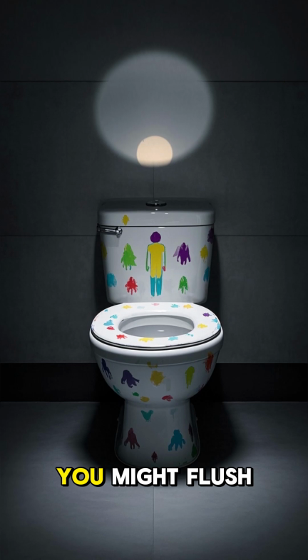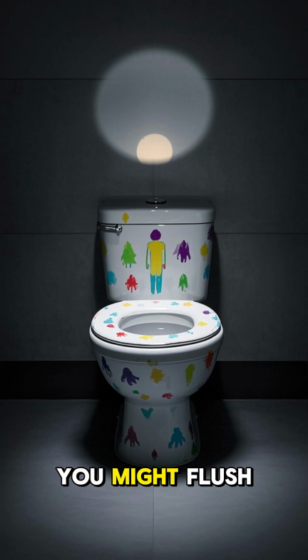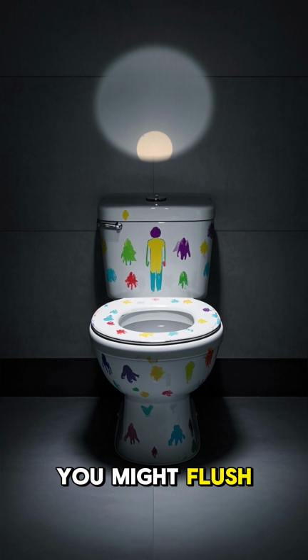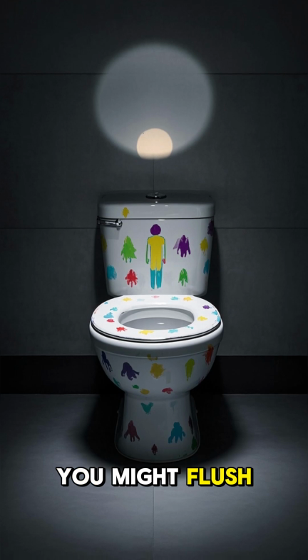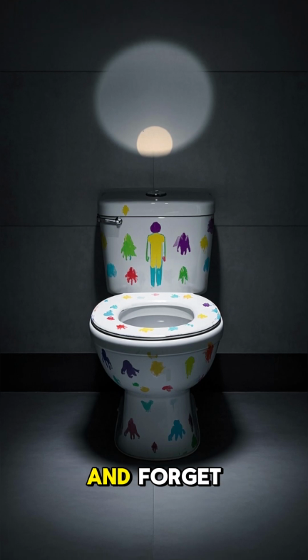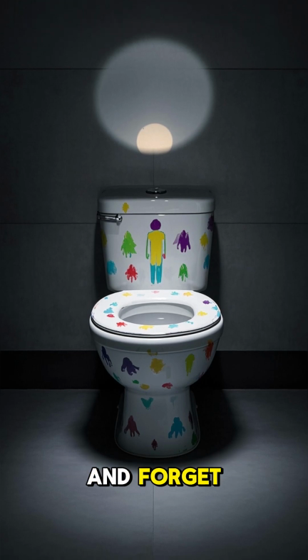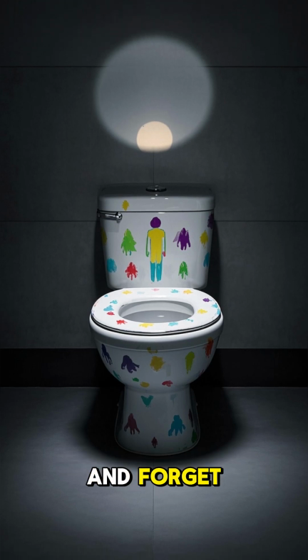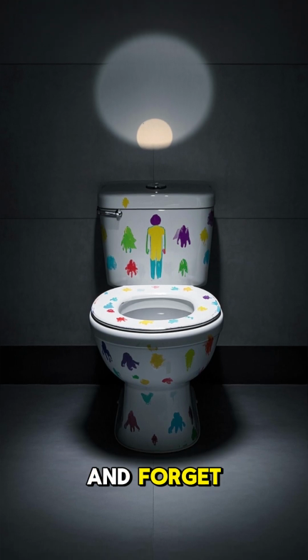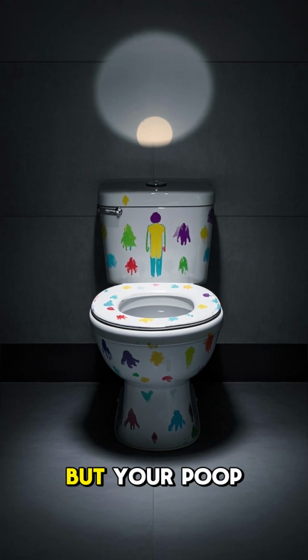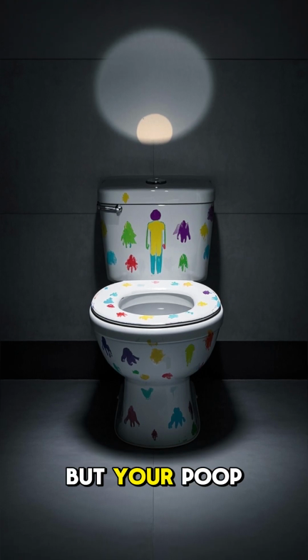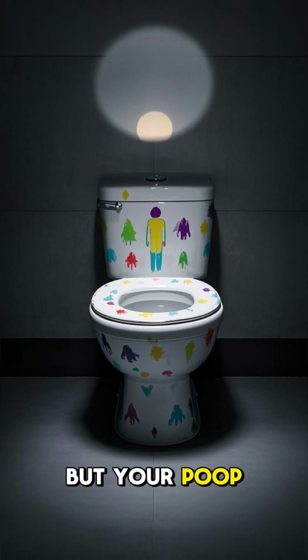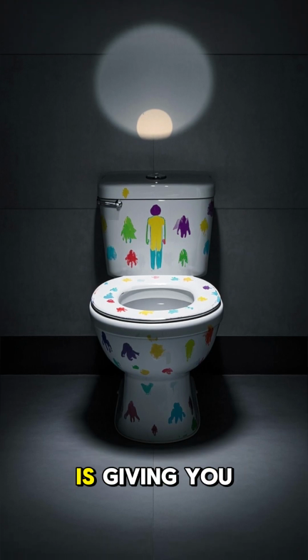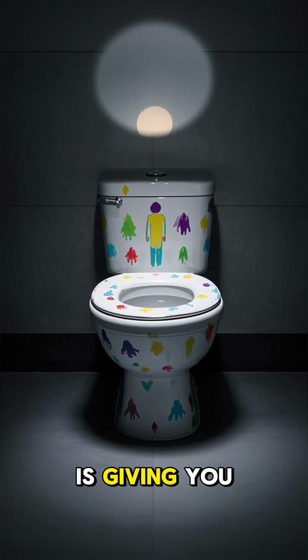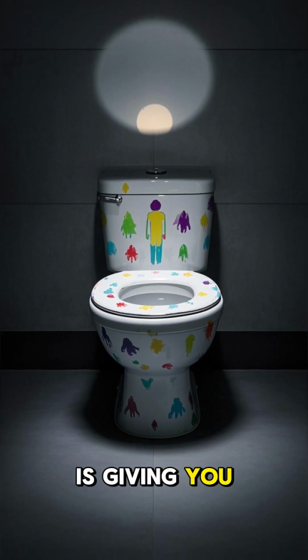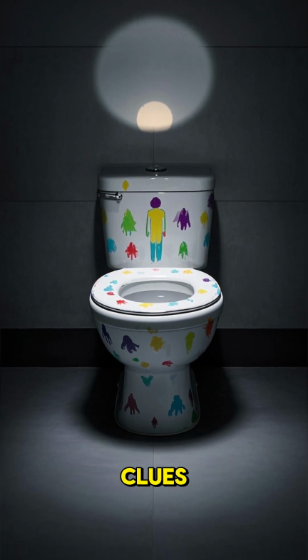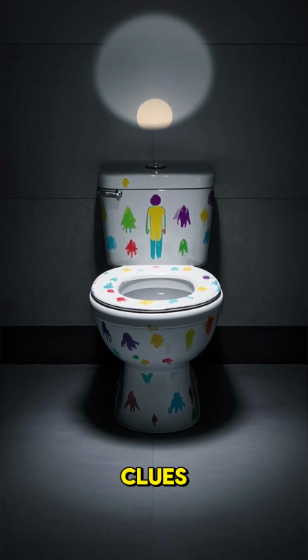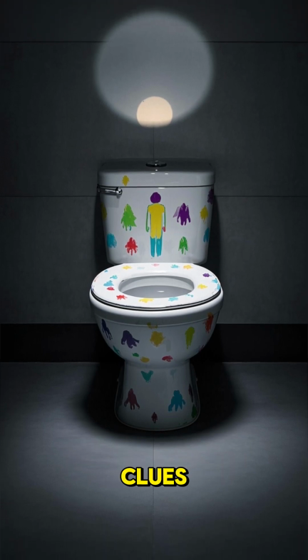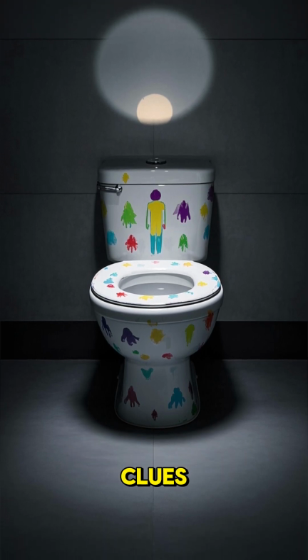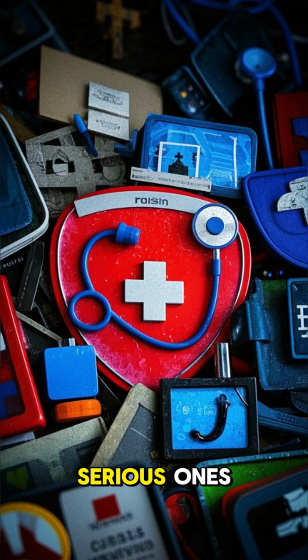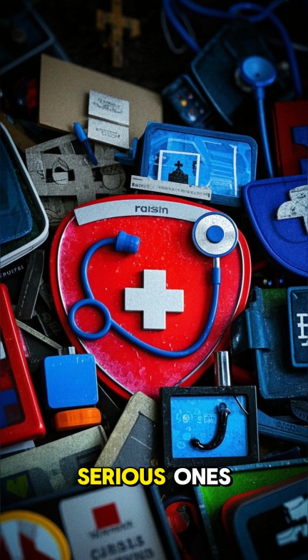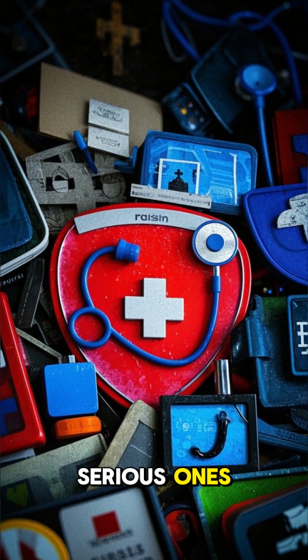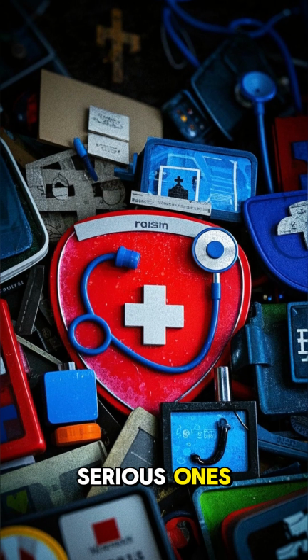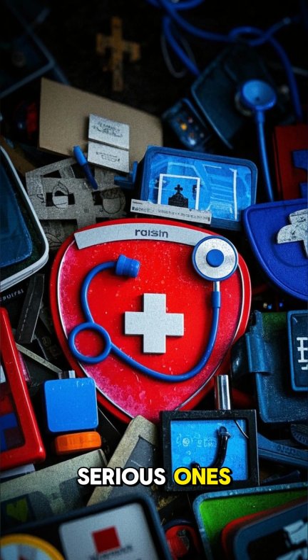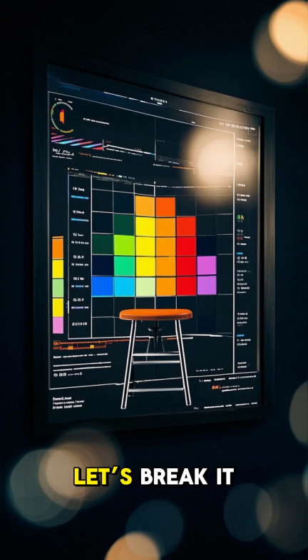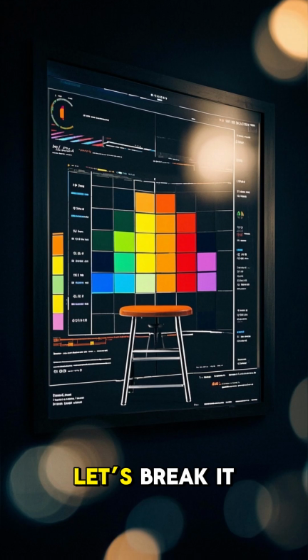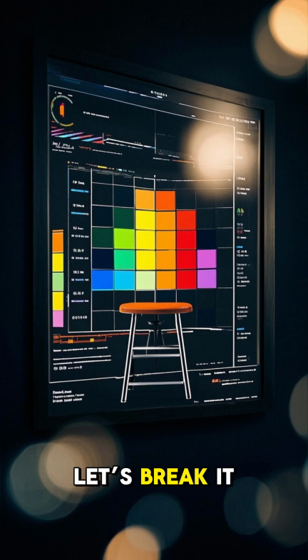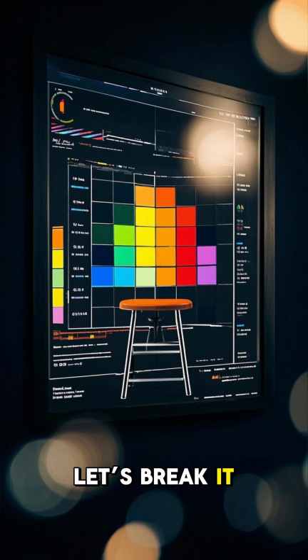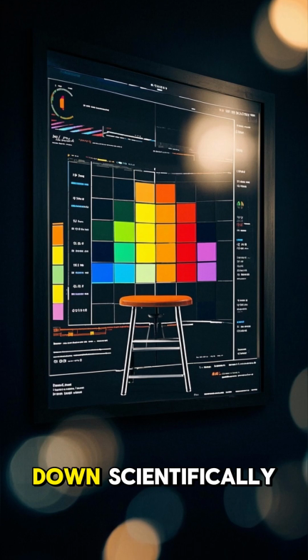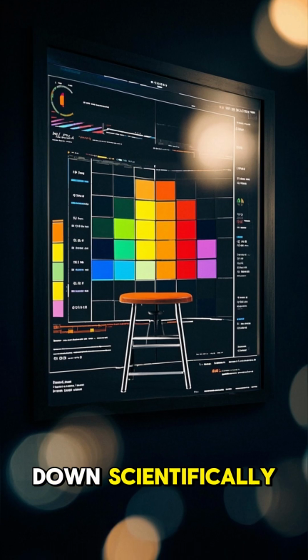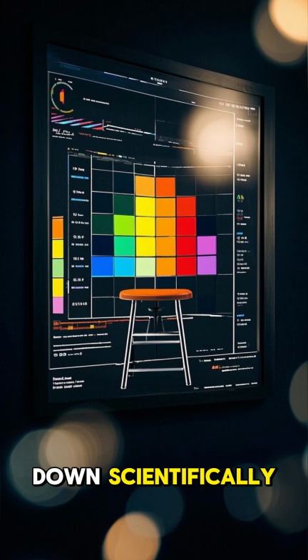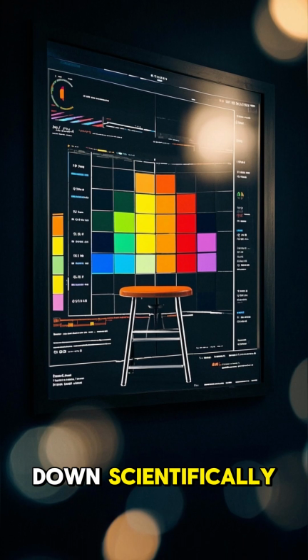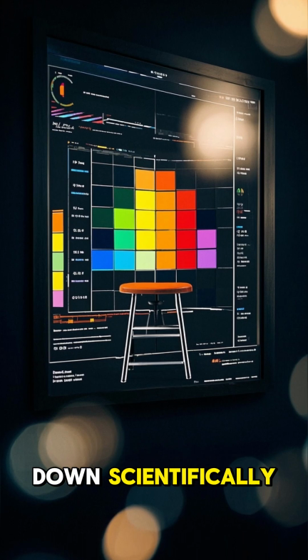You might flush and forget, but your poop is giving you clues — serious ones. Let's break it down scientifically.